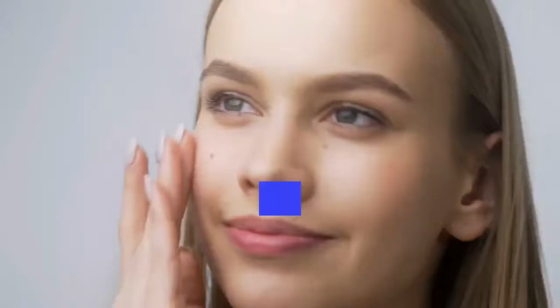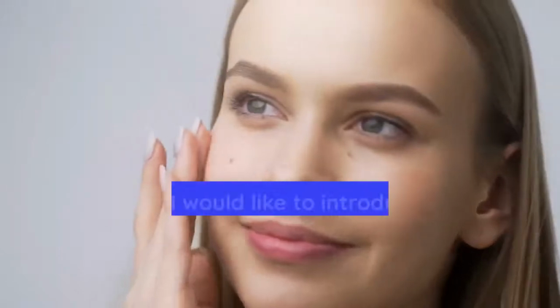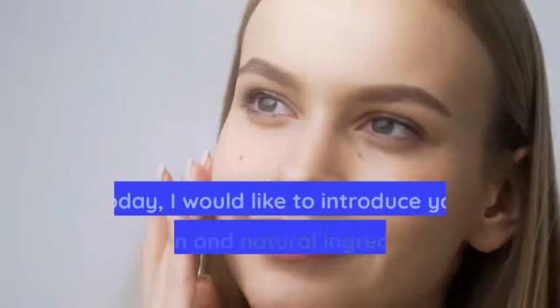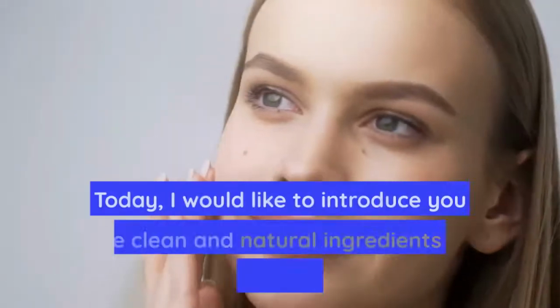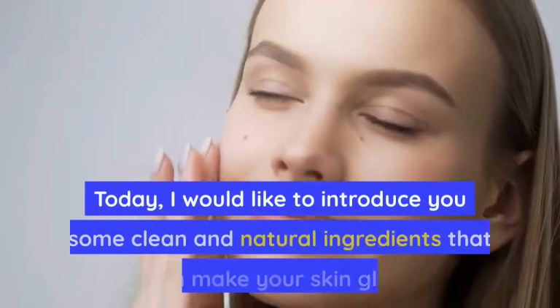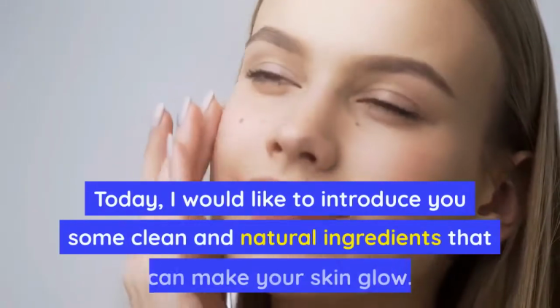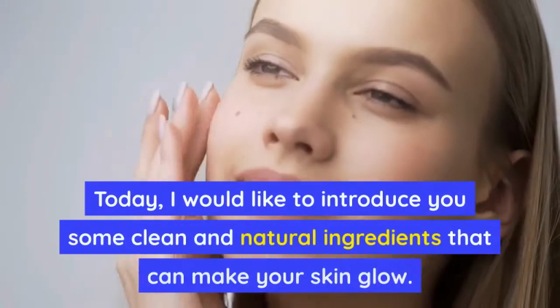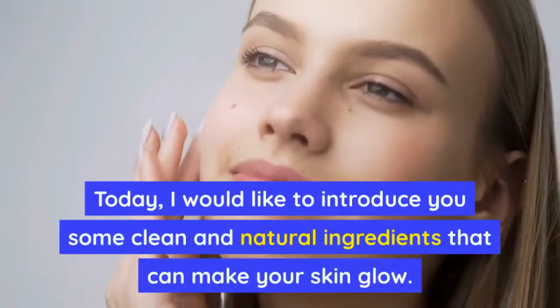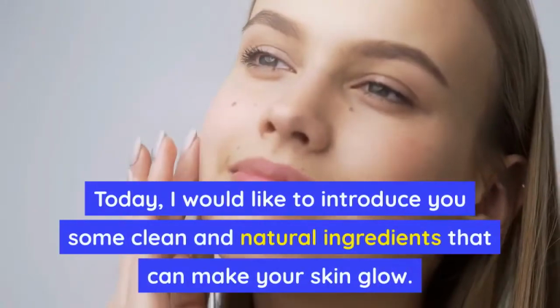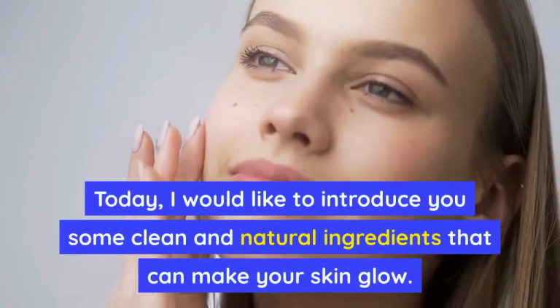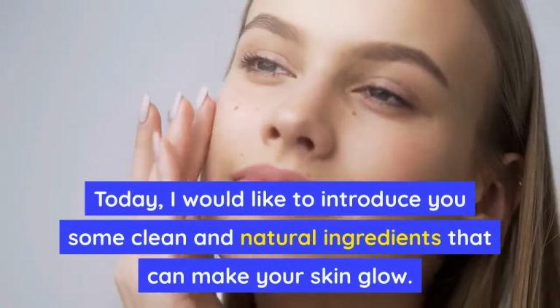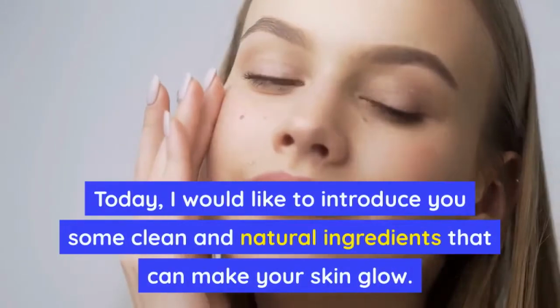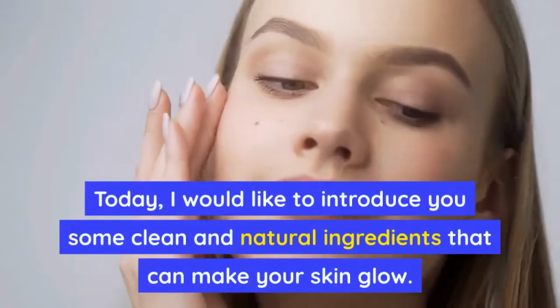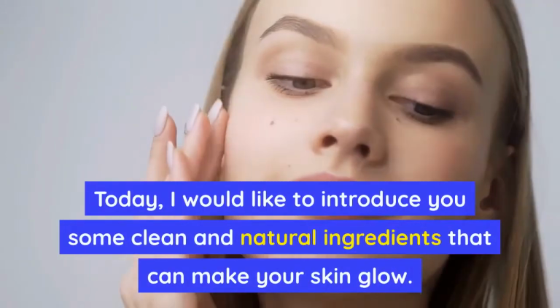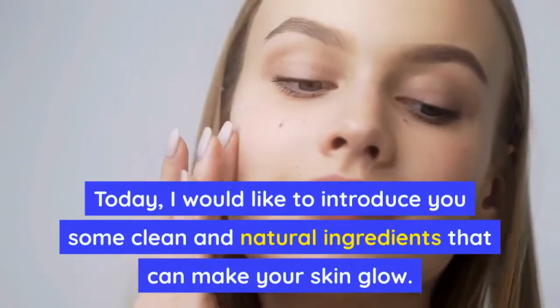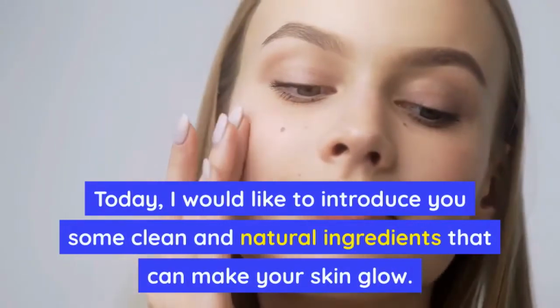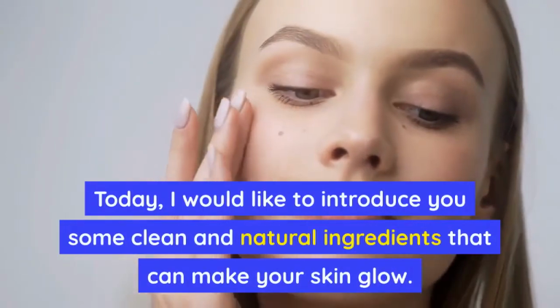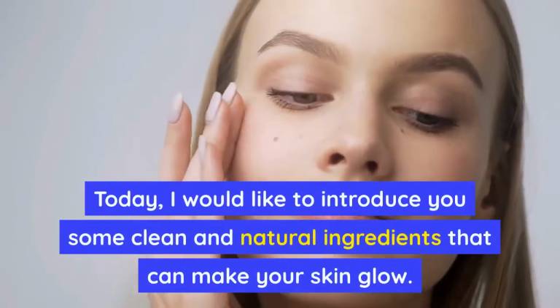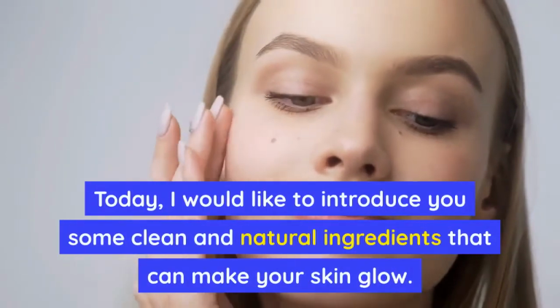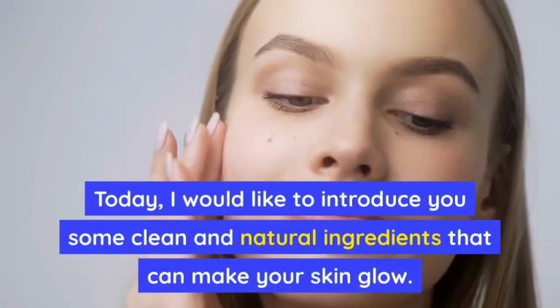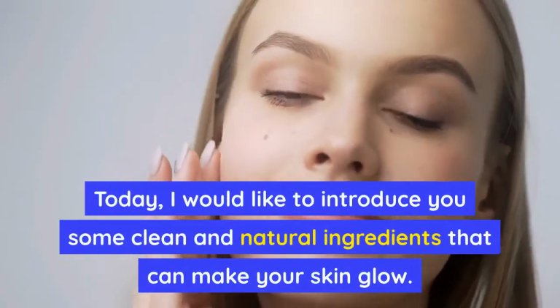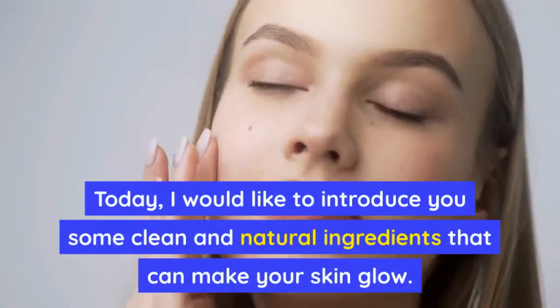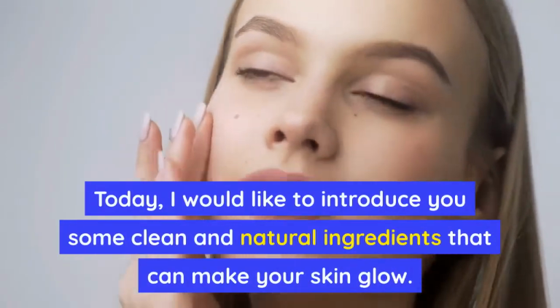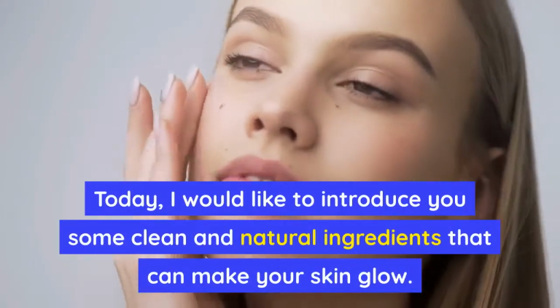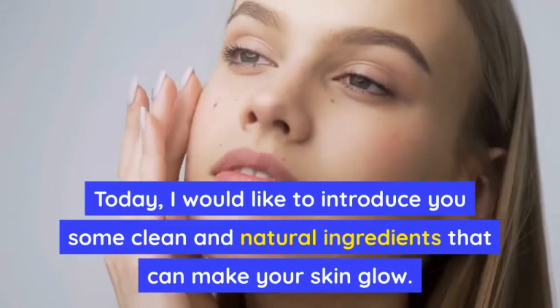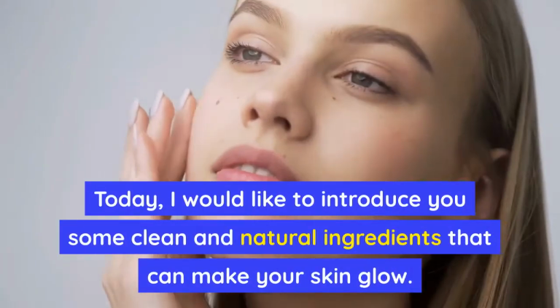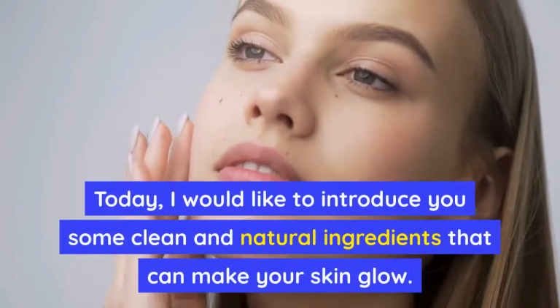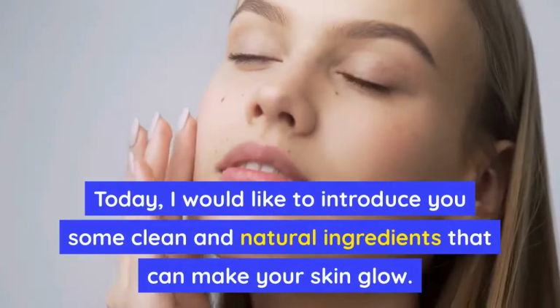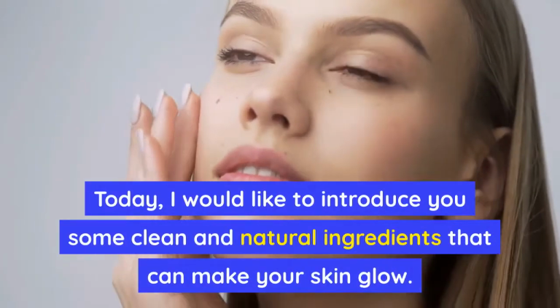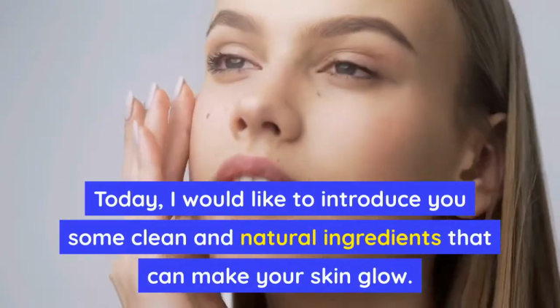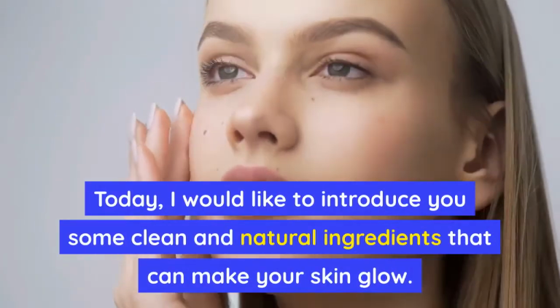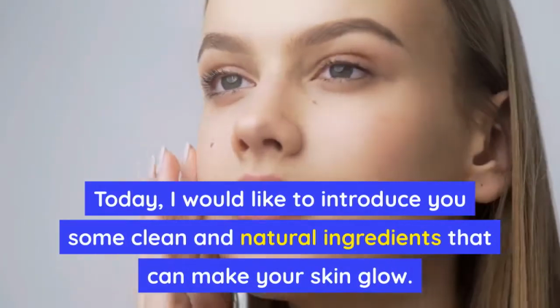Today, I would like to introduce you to some clean and natural ingredients that can make your skin glow.